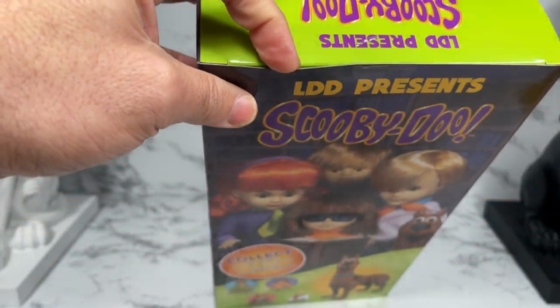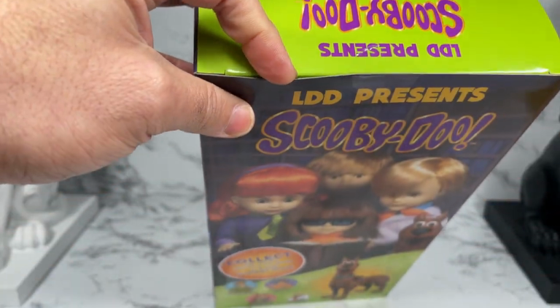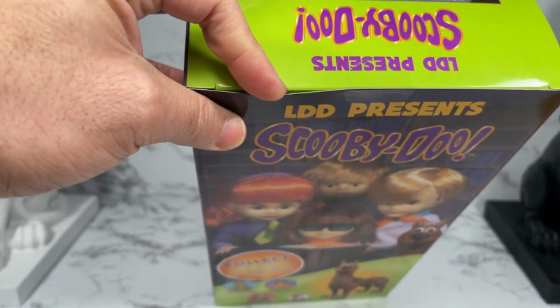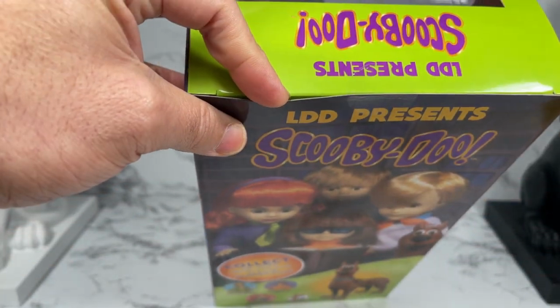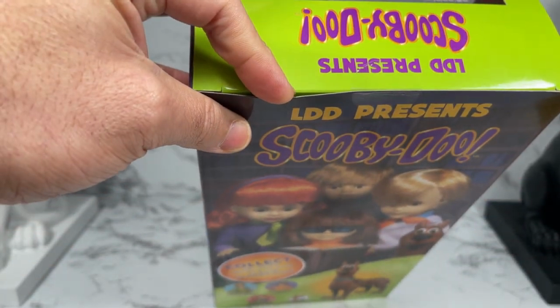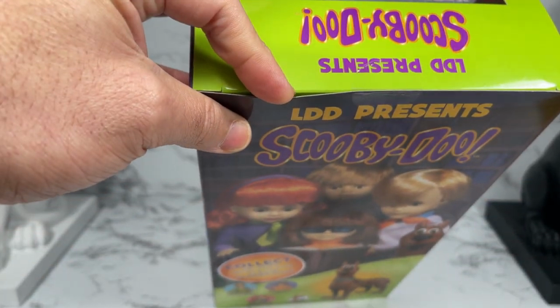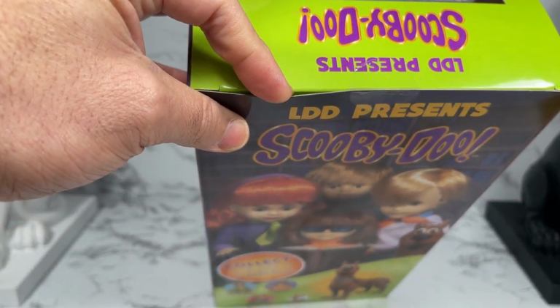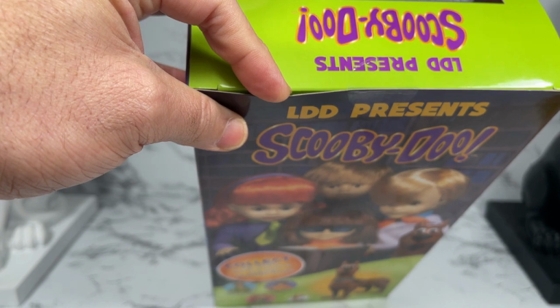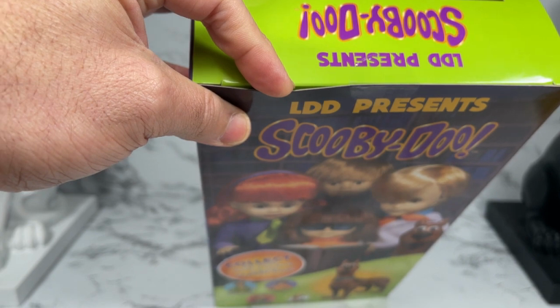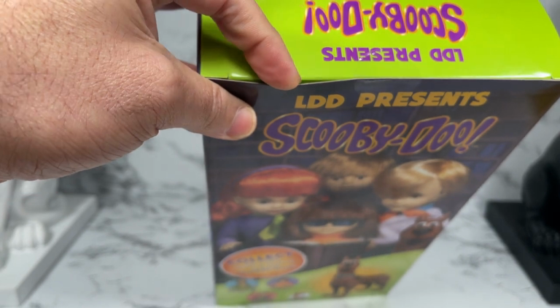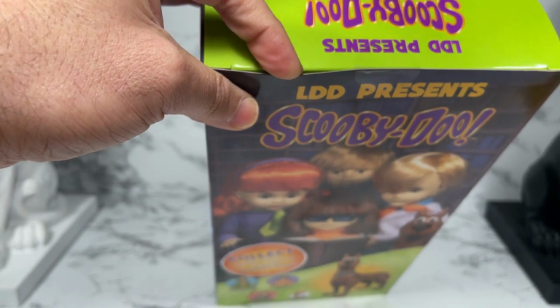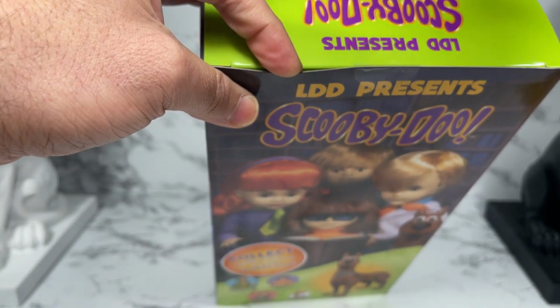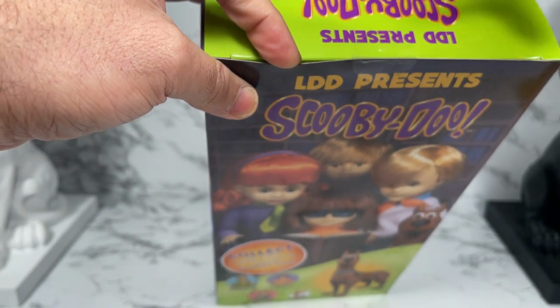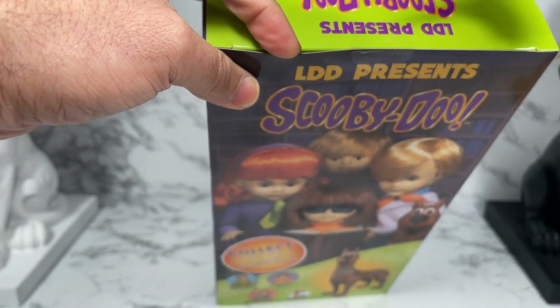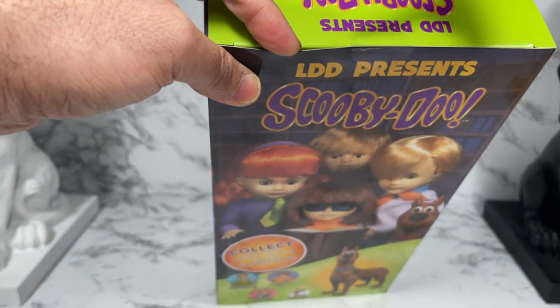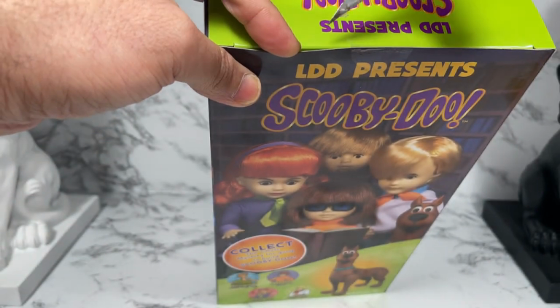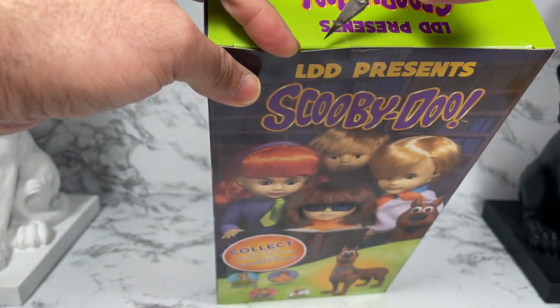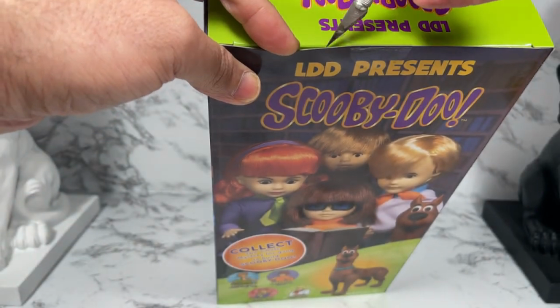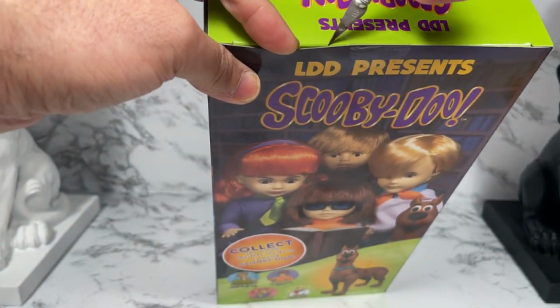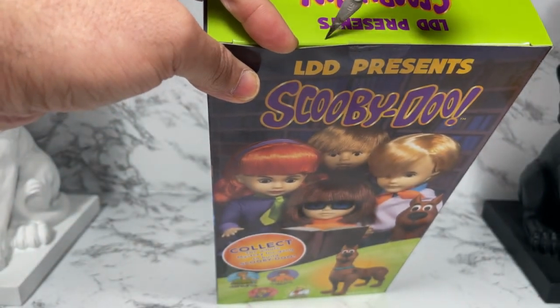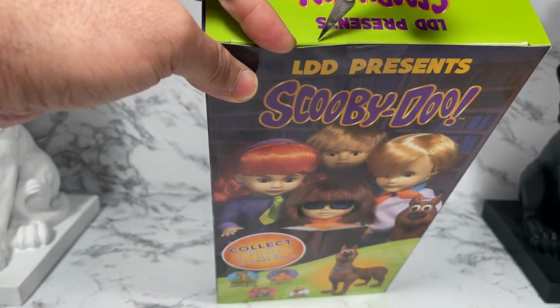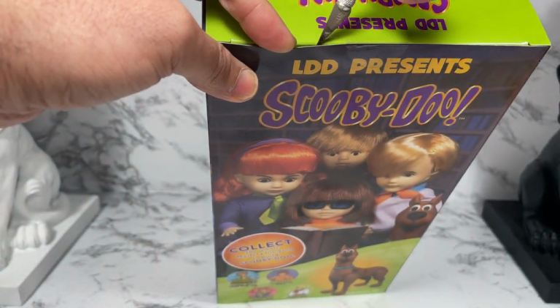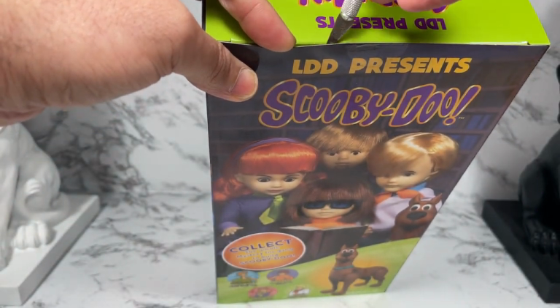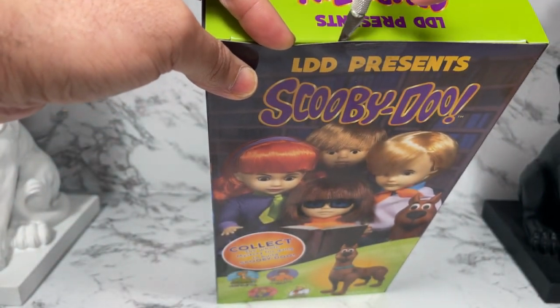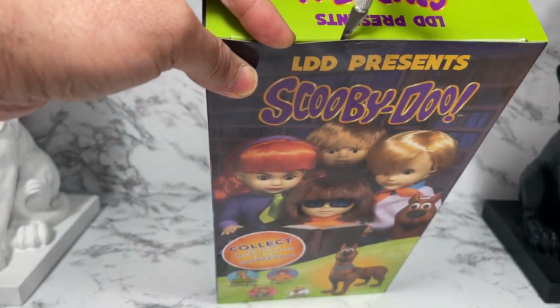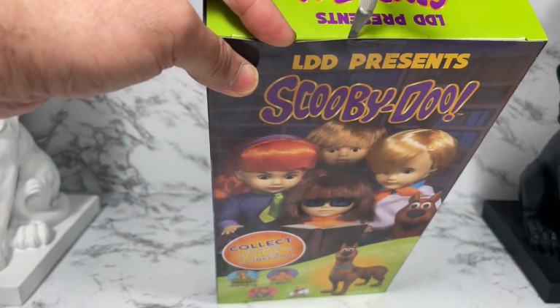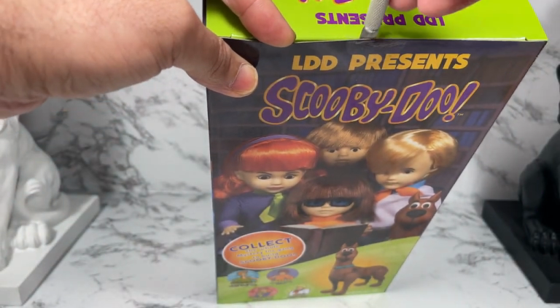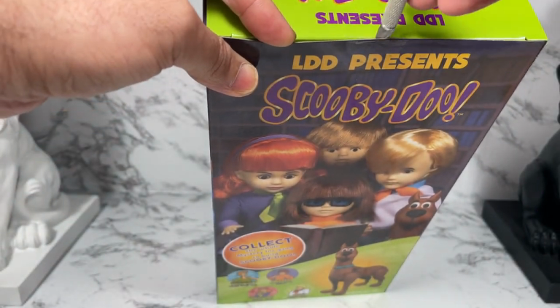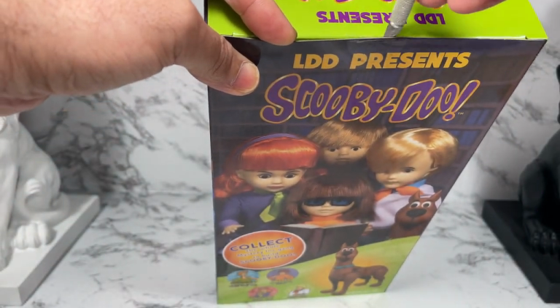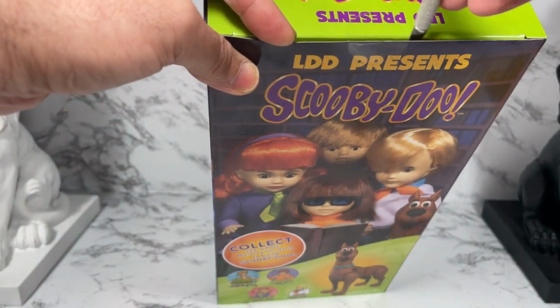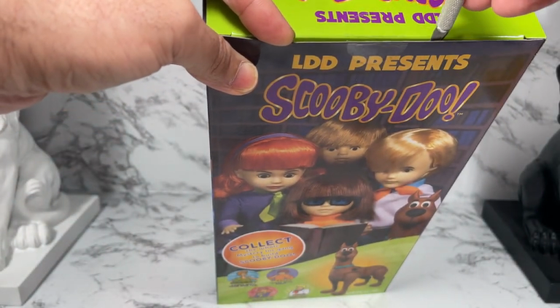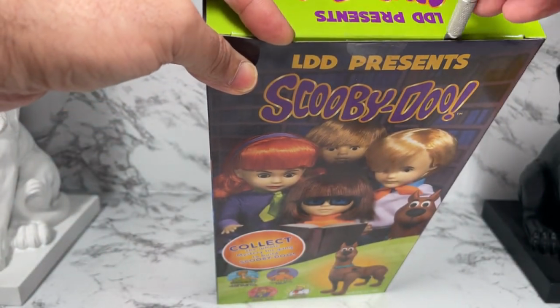Here's a close-up of the box. We see the artwork with the figures, and of course it shows 'collect the whole Mystery Inc. gang to build Scooby-Doo,' shows you what Scooby looks like, and then of course artwork of the Mystery Inc. gang. So without further ado, I am going to open this box — I'm going to use my blade because I am over 13 years old.